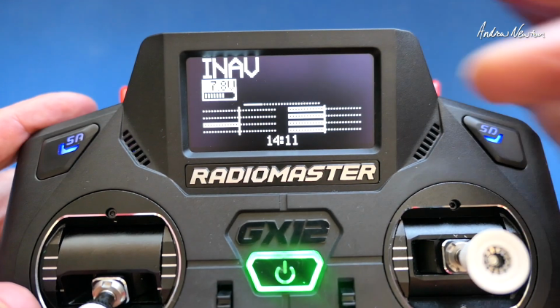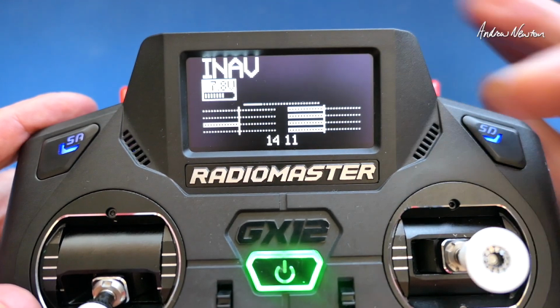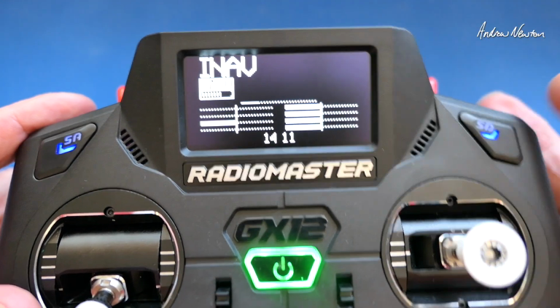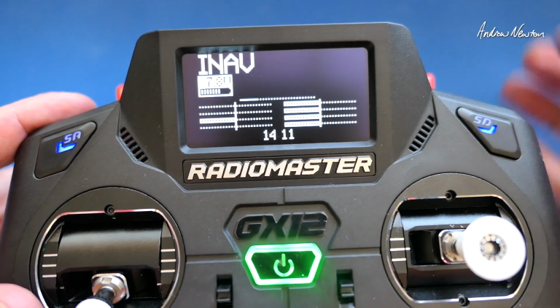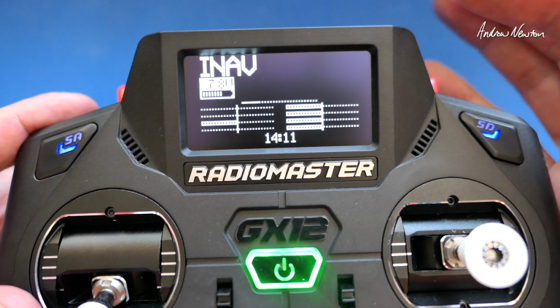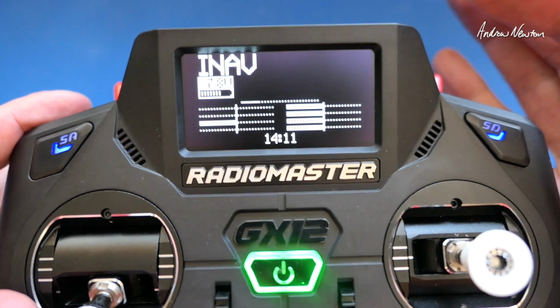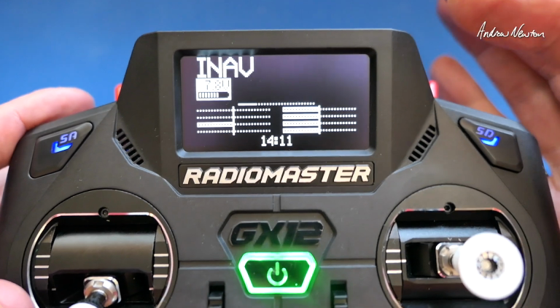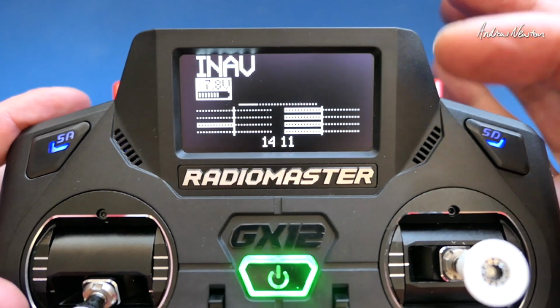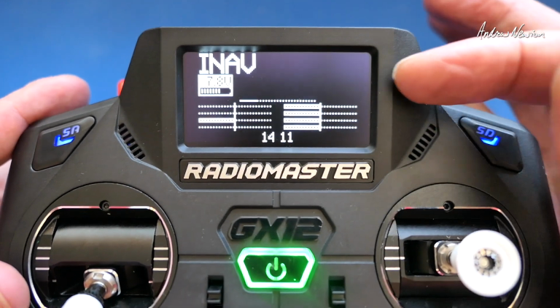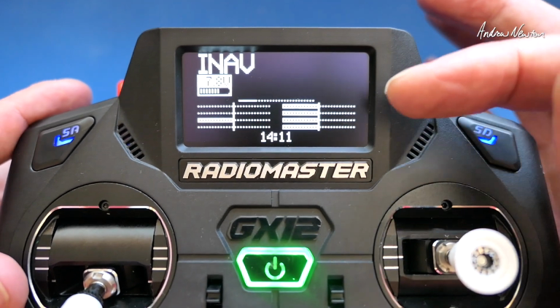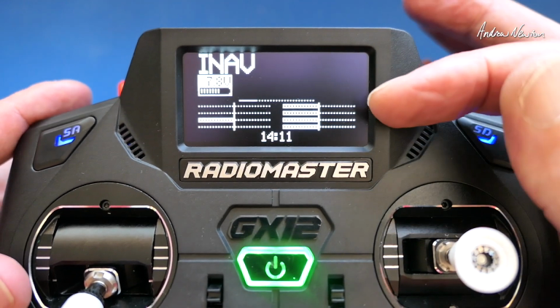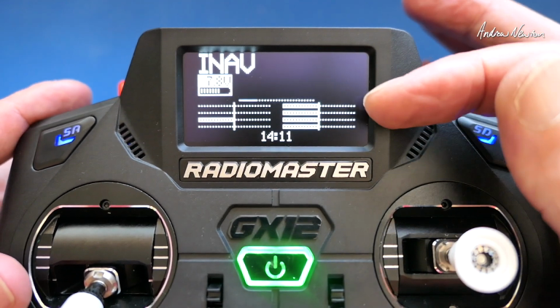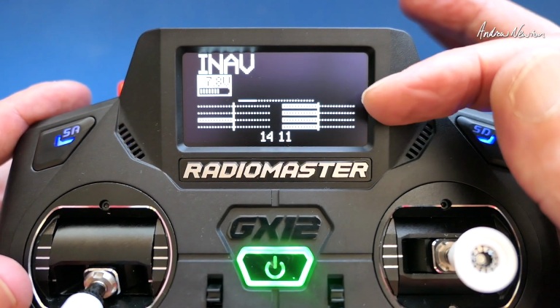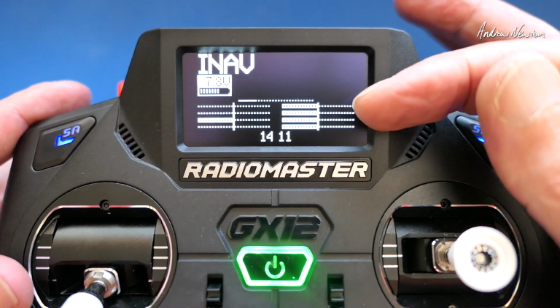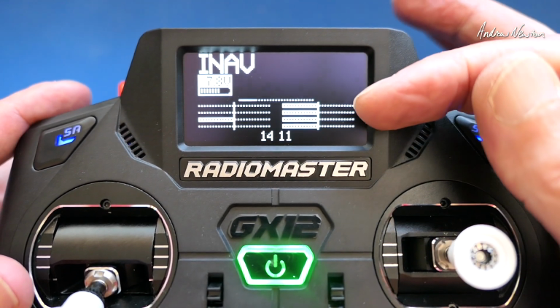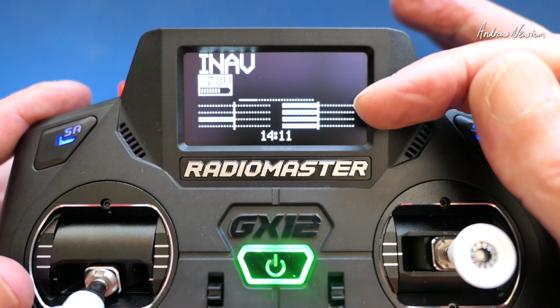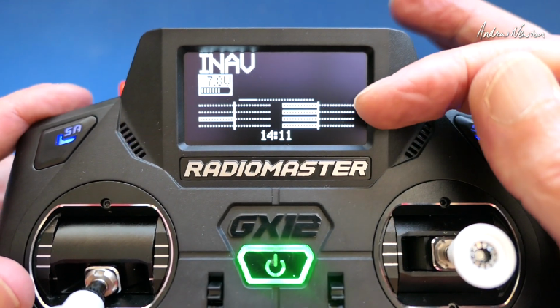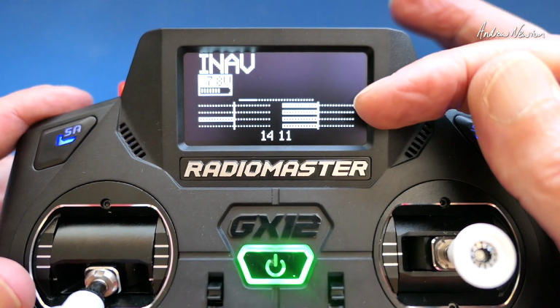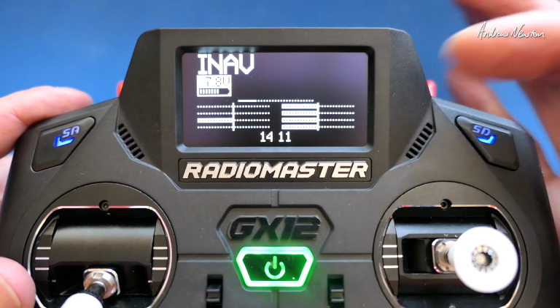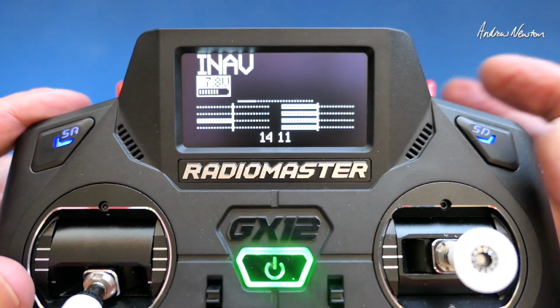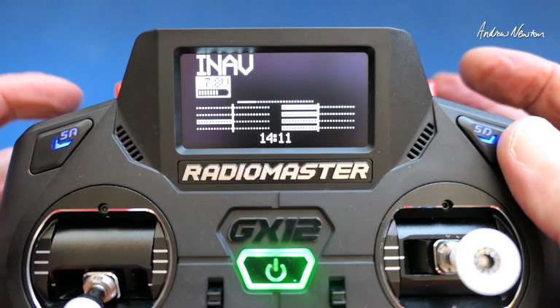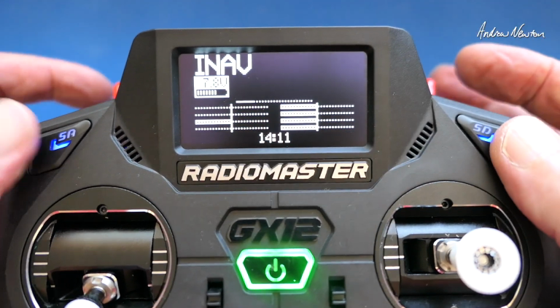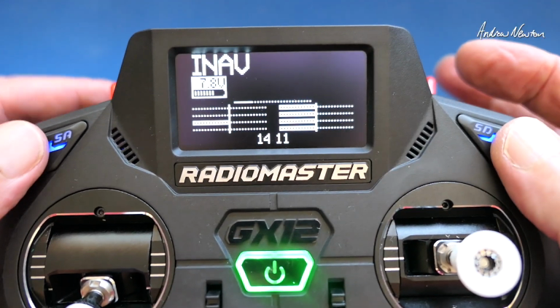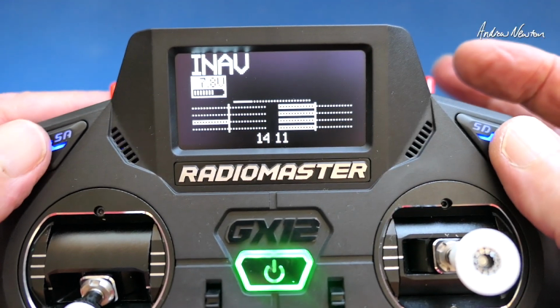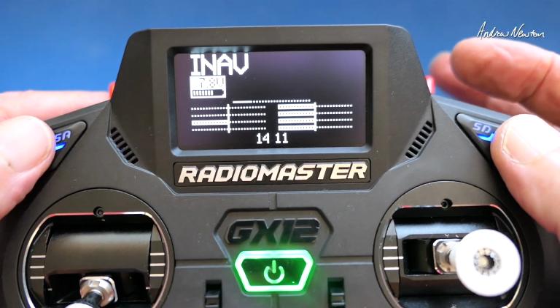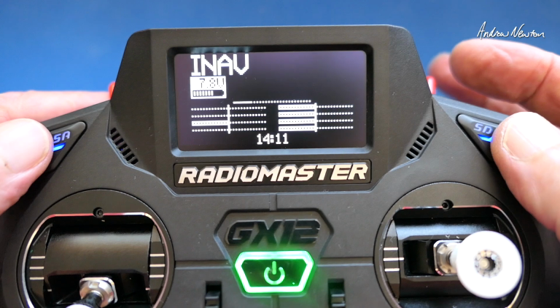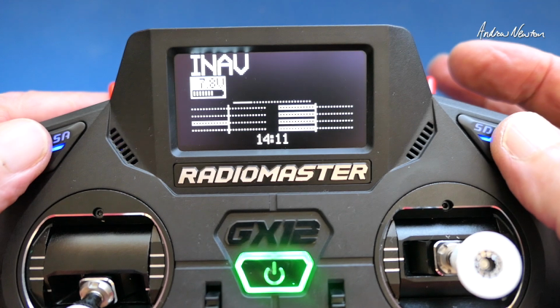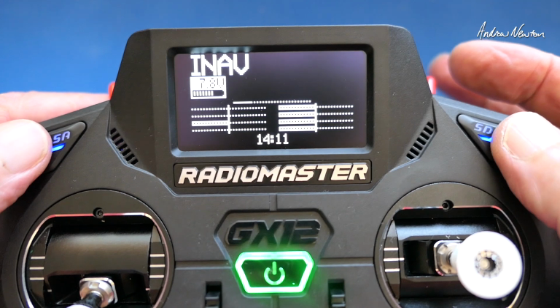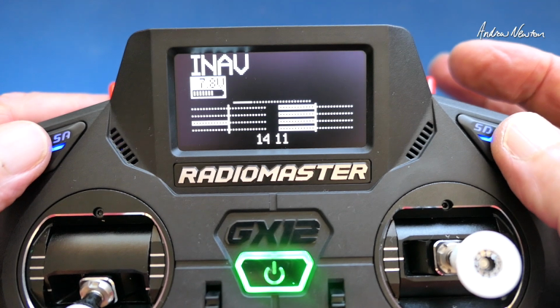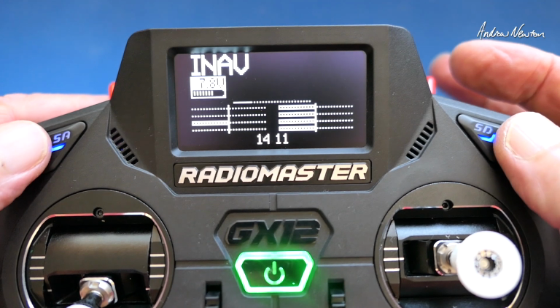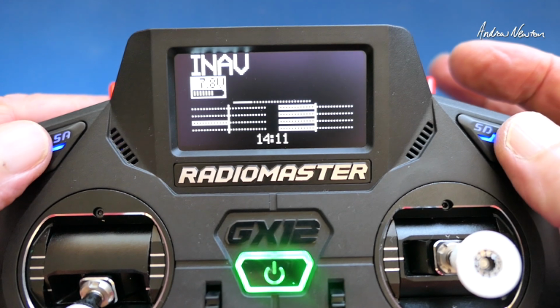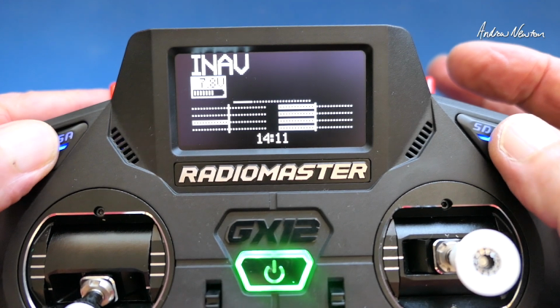And this is an ExpressLRS system so I had that on channel 5, which is a requirement for ExpressLRS.